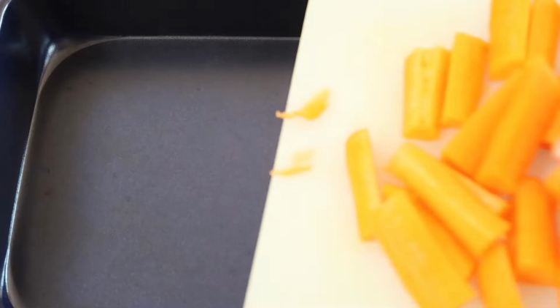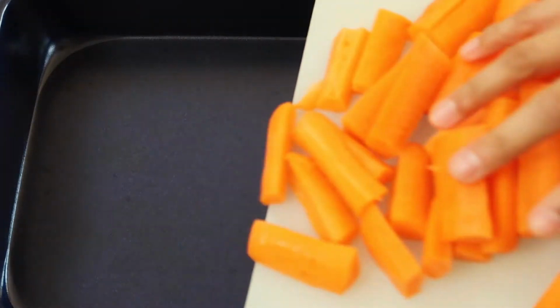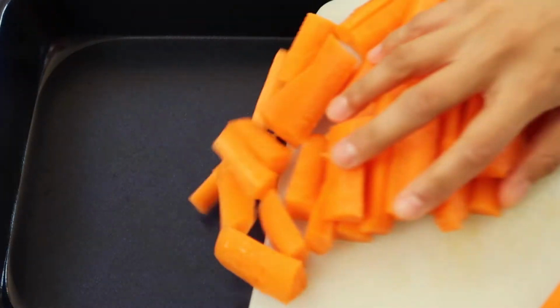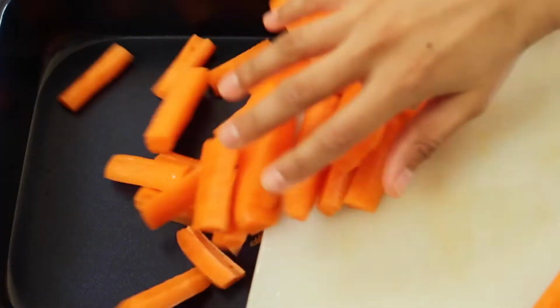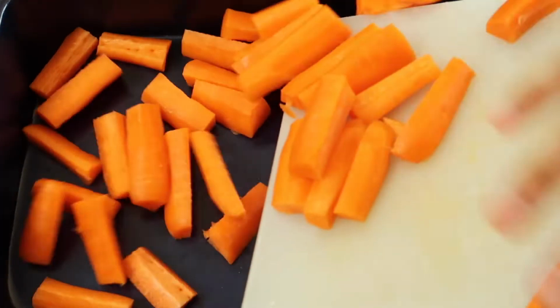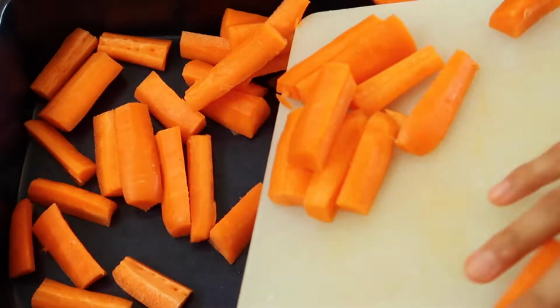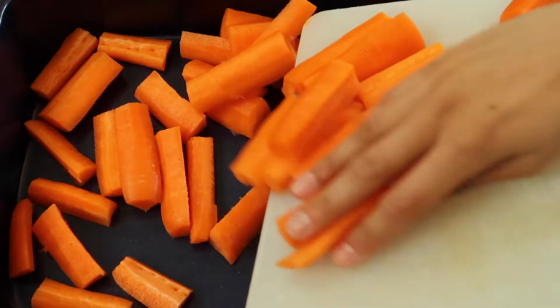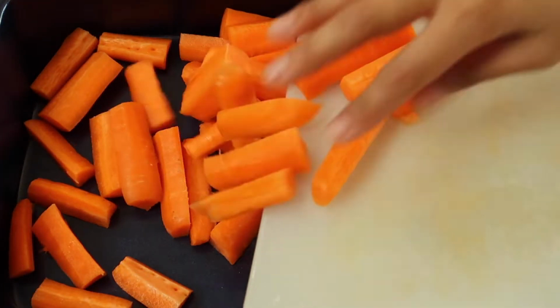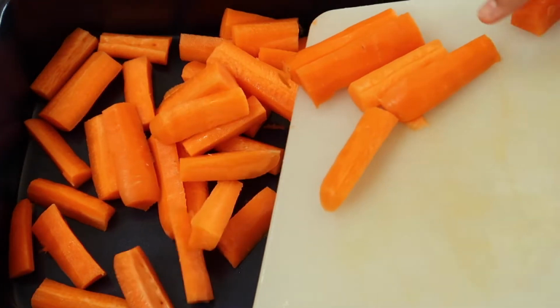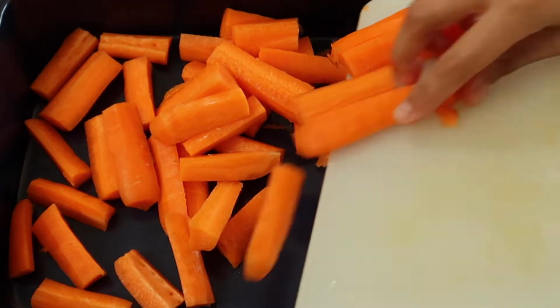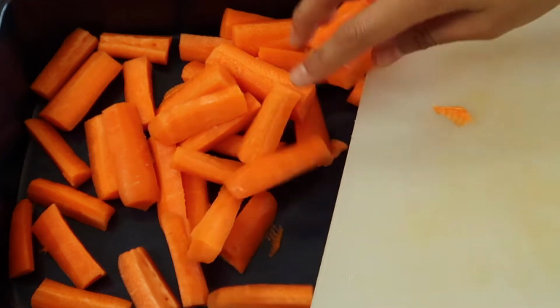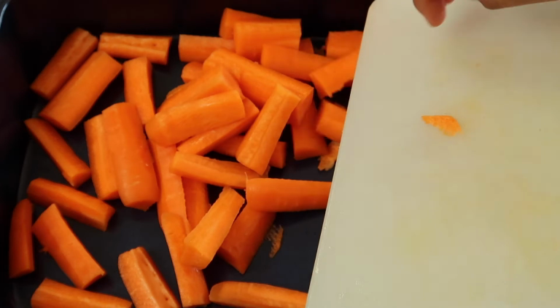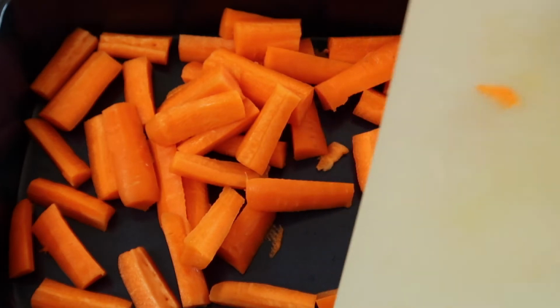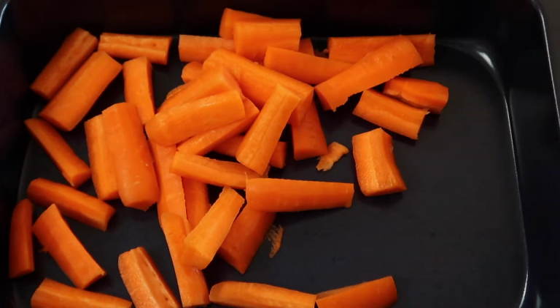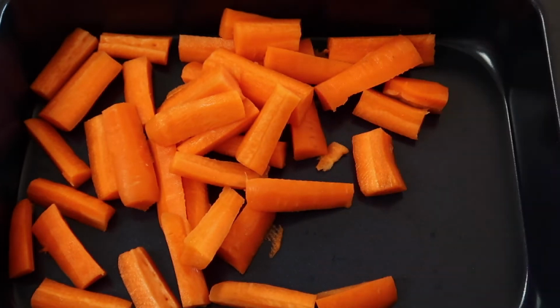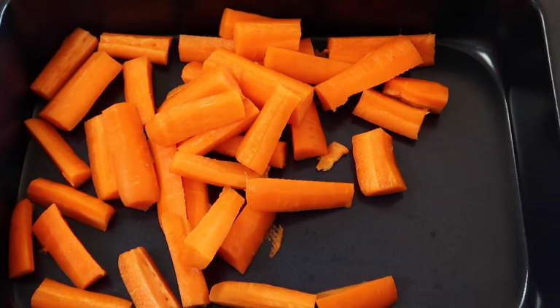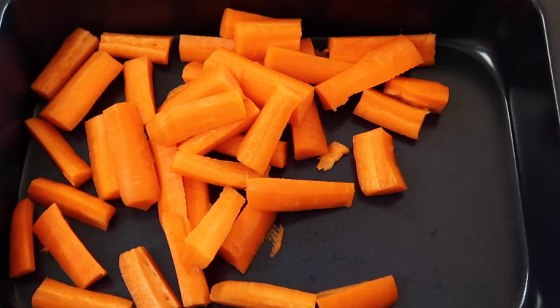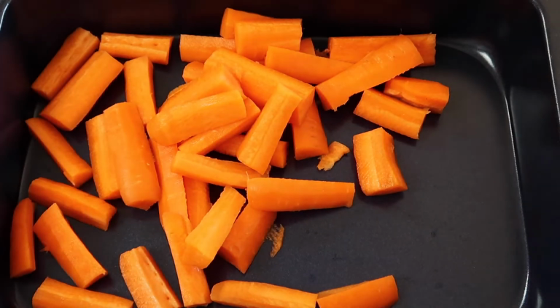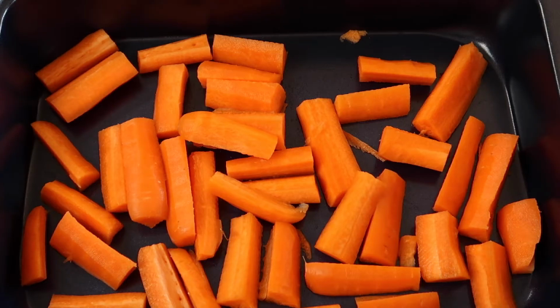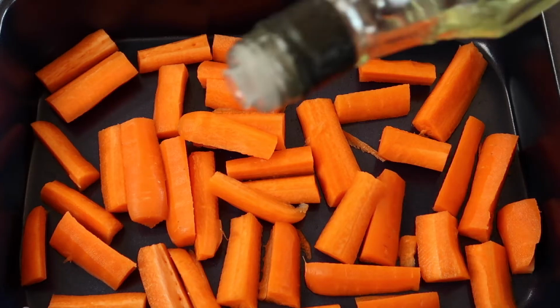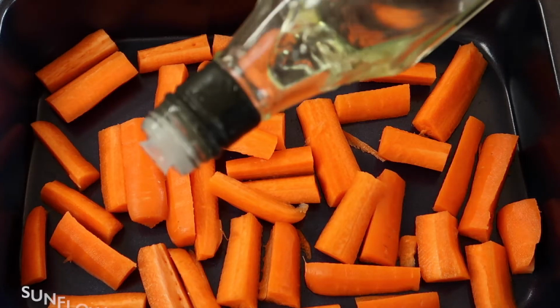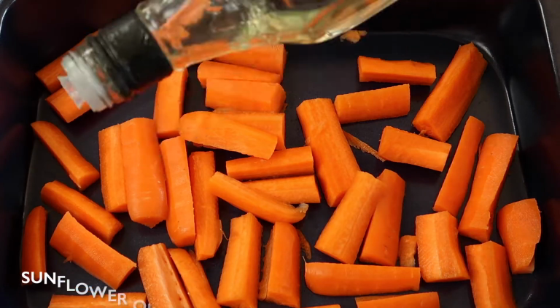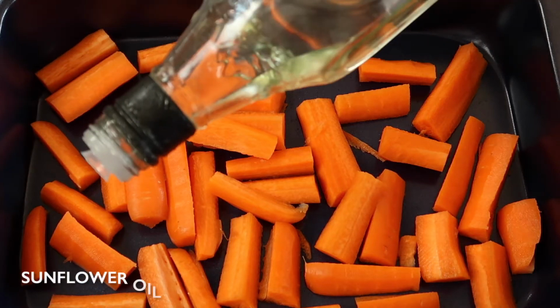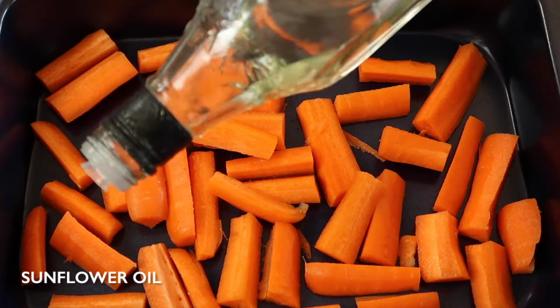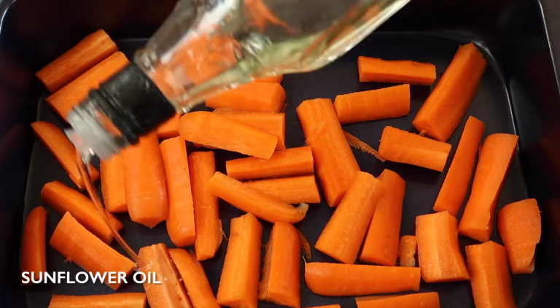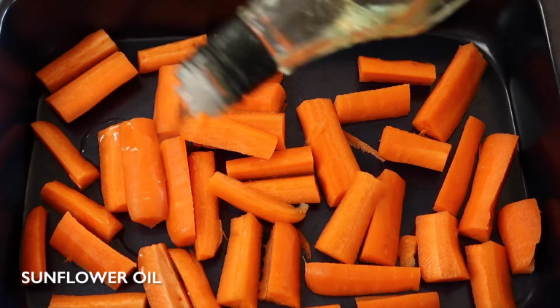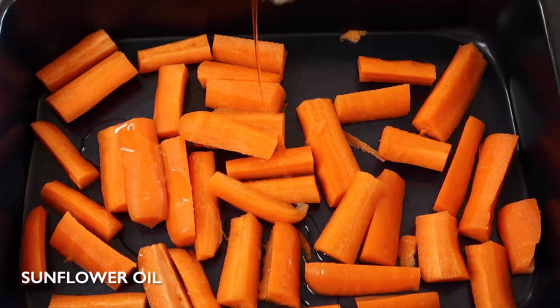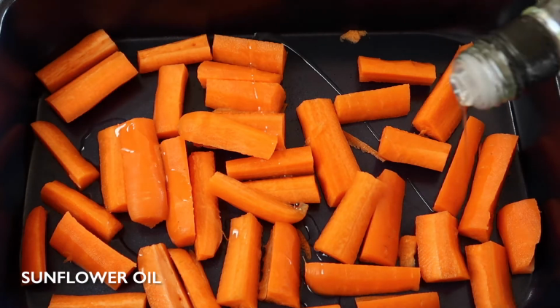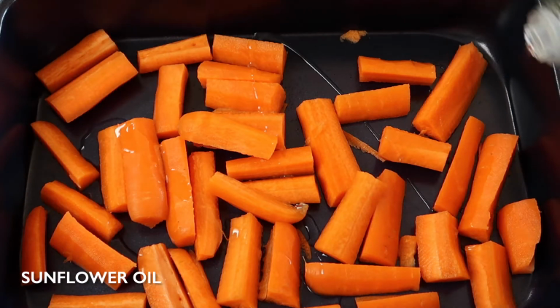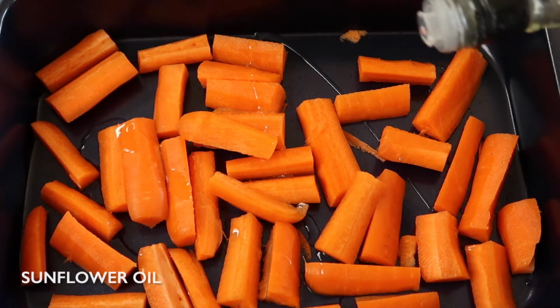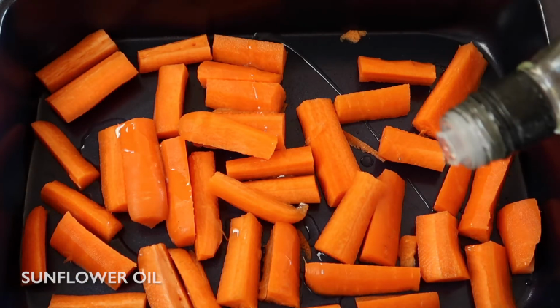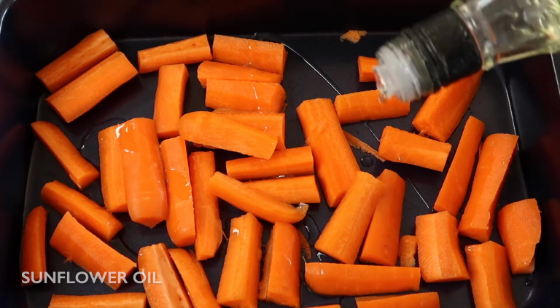This recipe is perfect for a Sunday roast, and if you like these sorts of recipes then check out our mashed potato video, and like and subscribe for more.